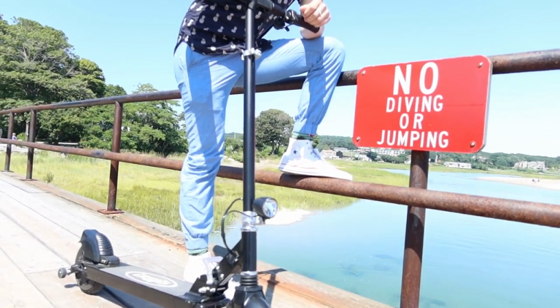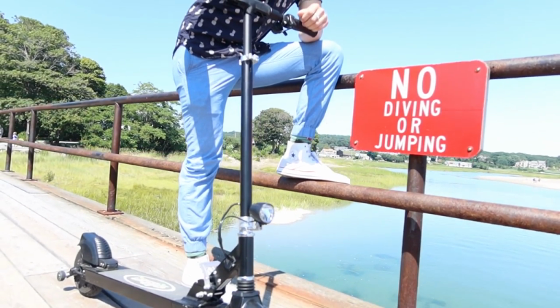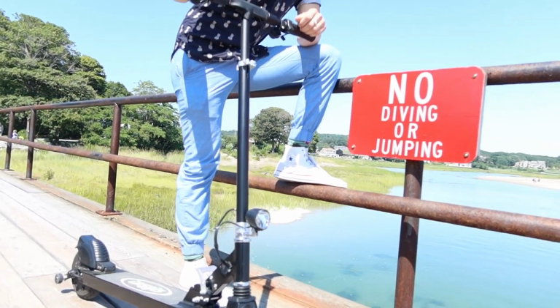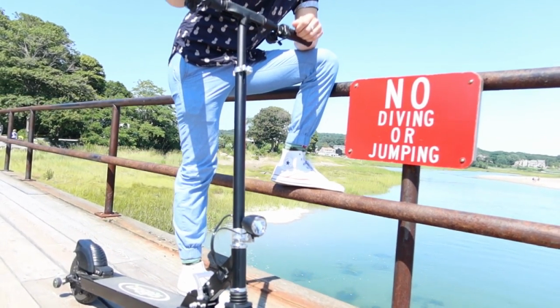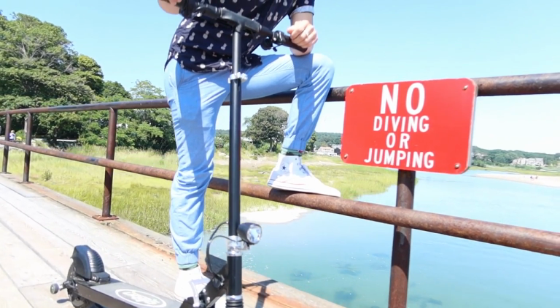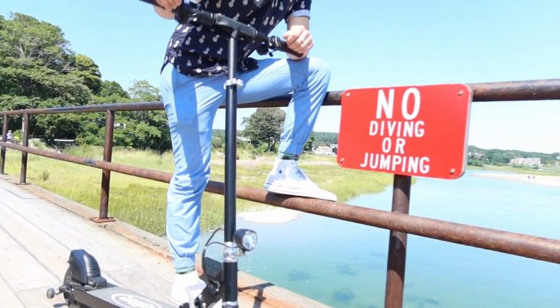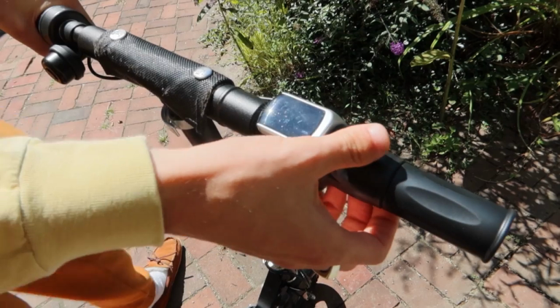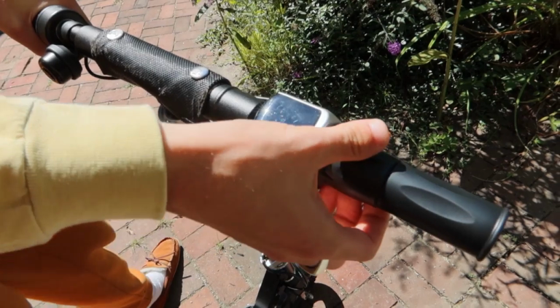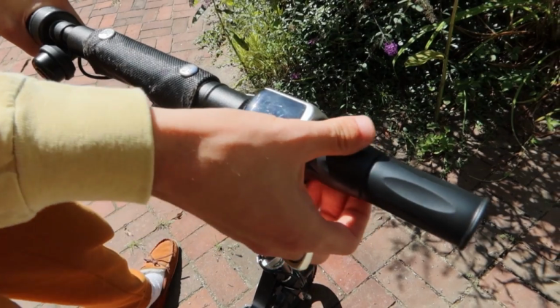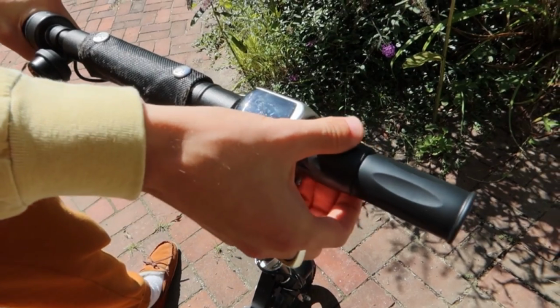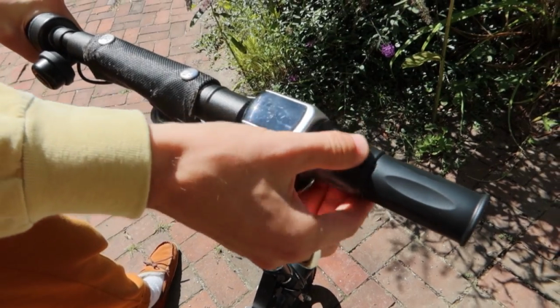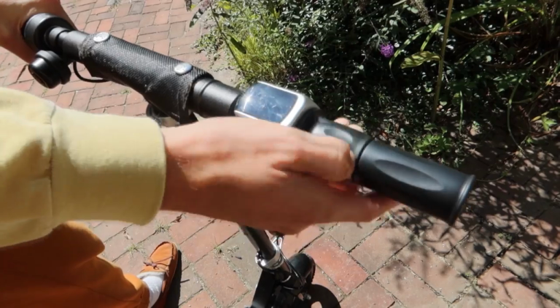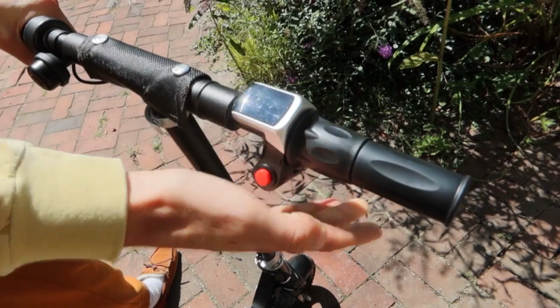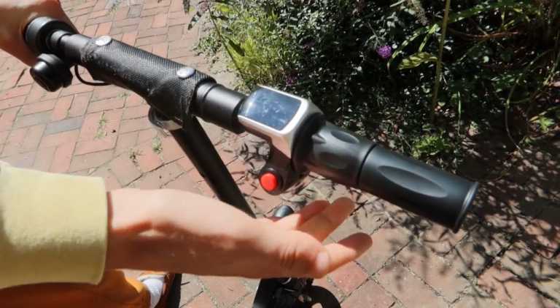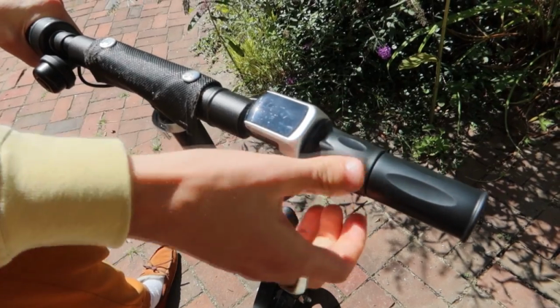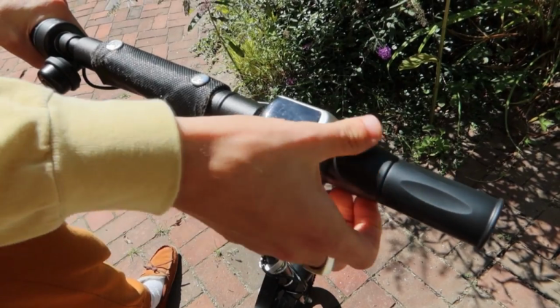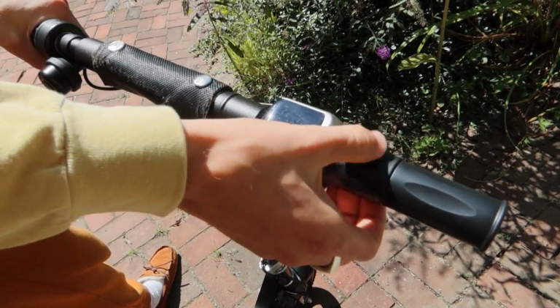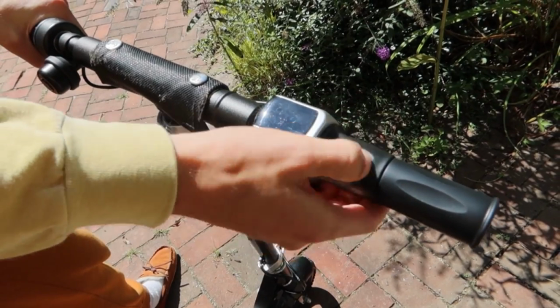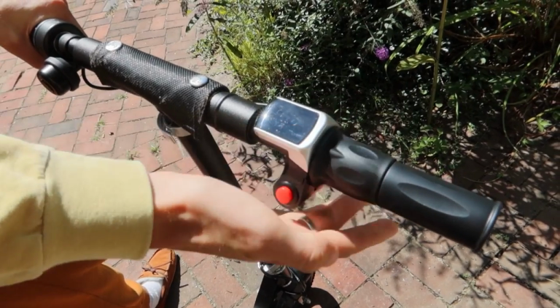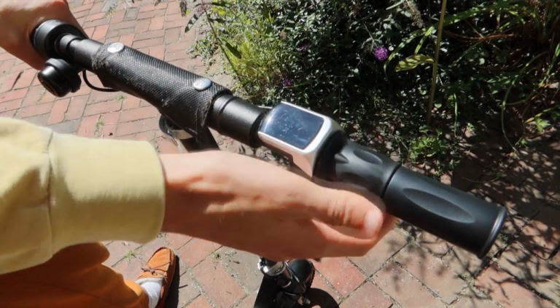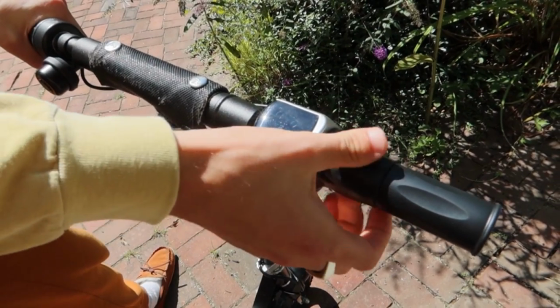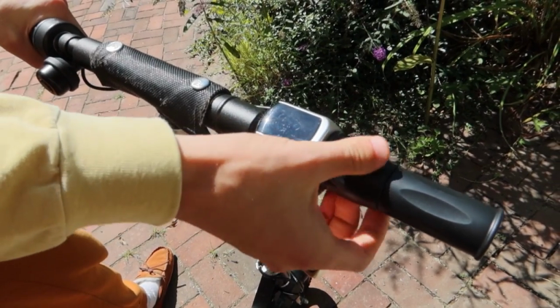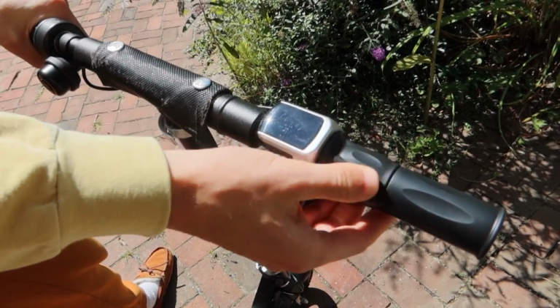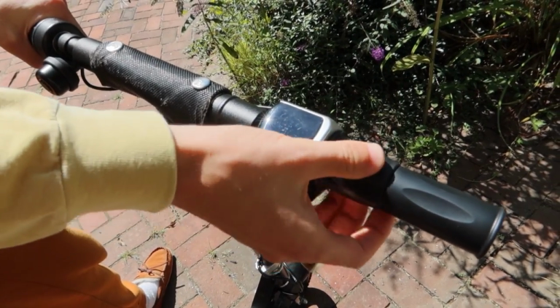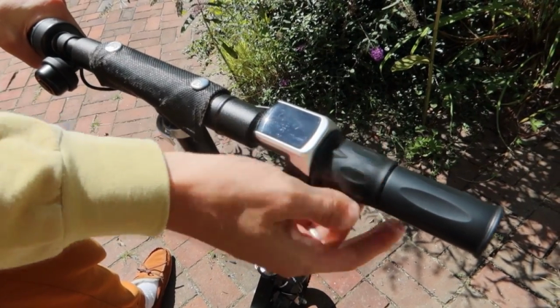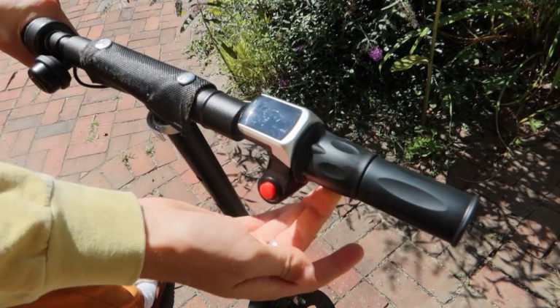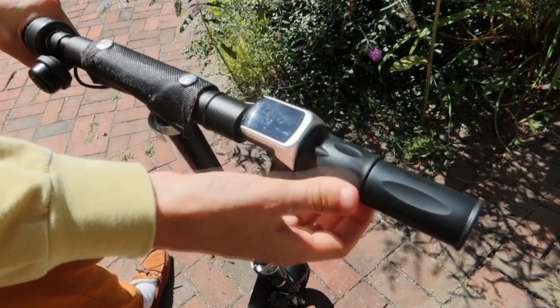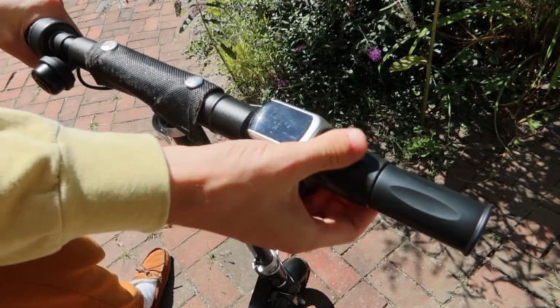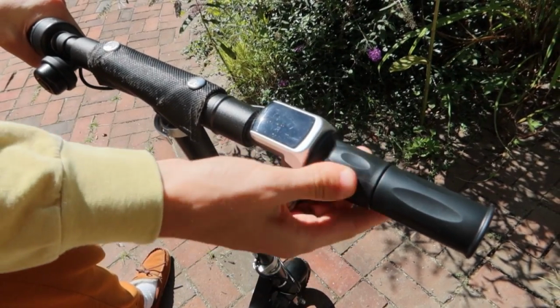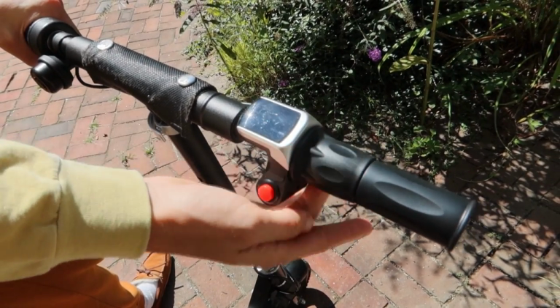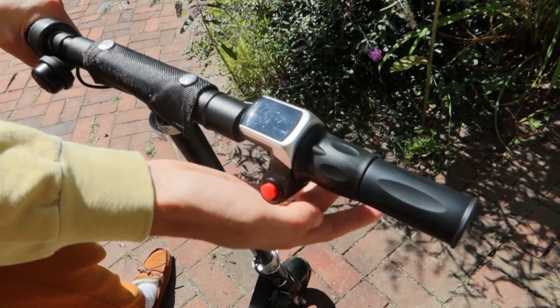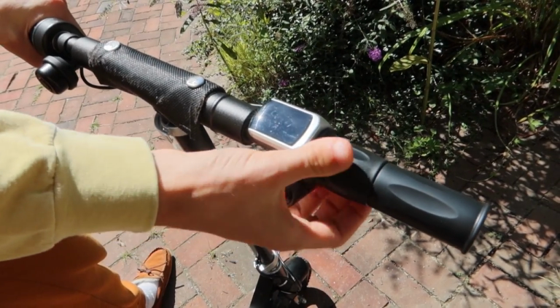This isn't helped by the less than ideal throttle mechanism, which feels inexpensive, a bit unresponsive, and jerky.